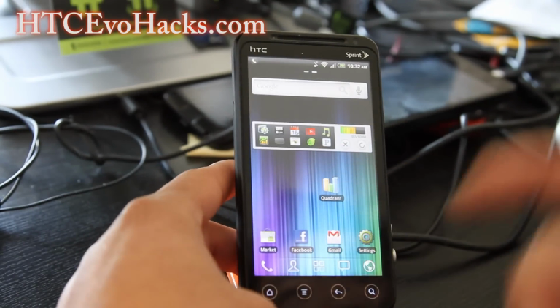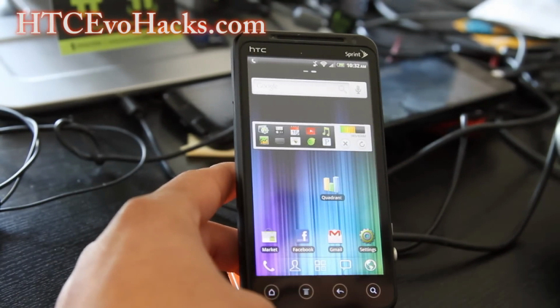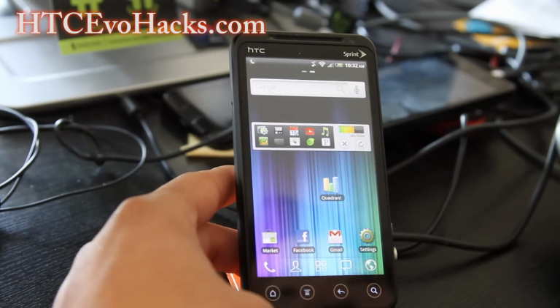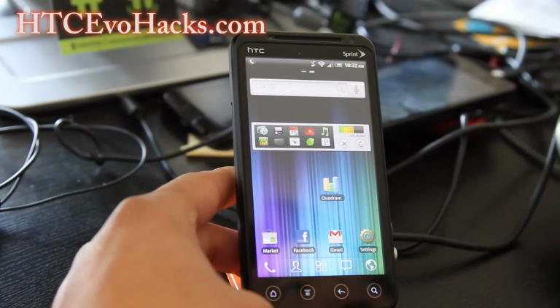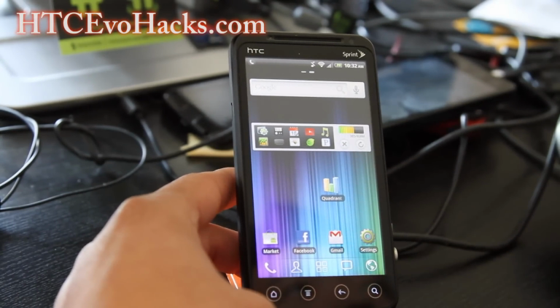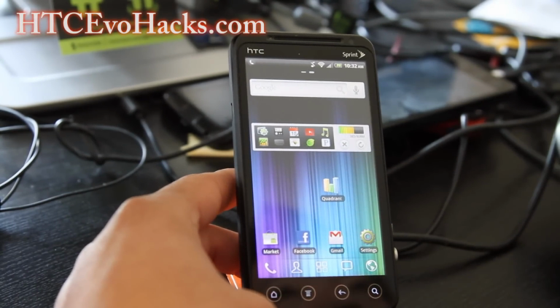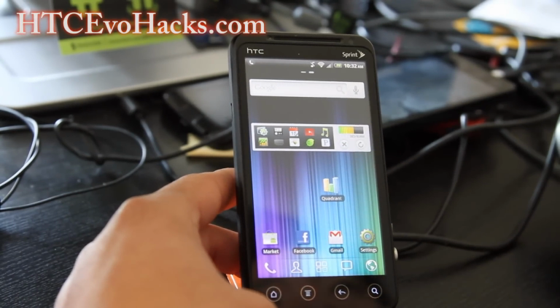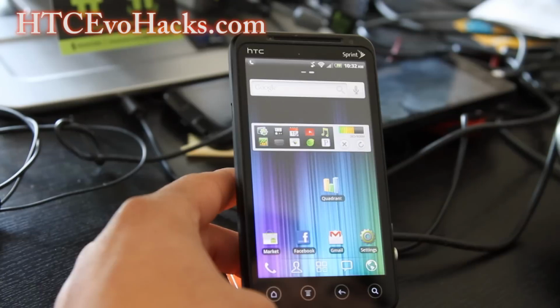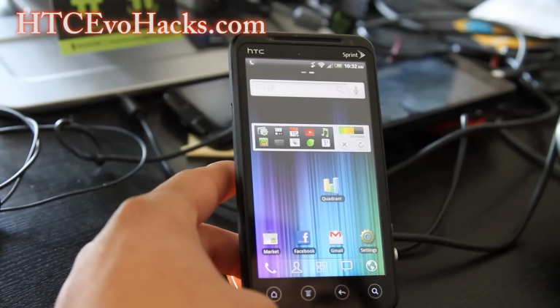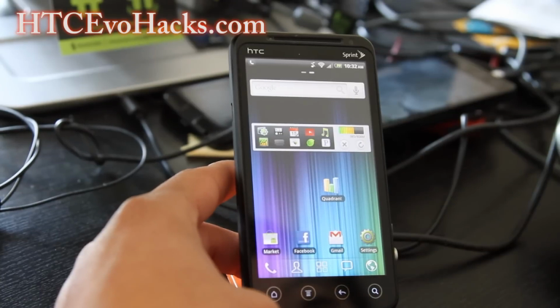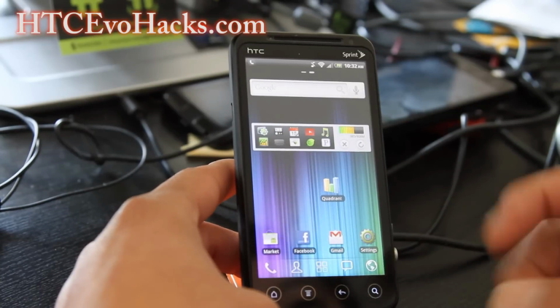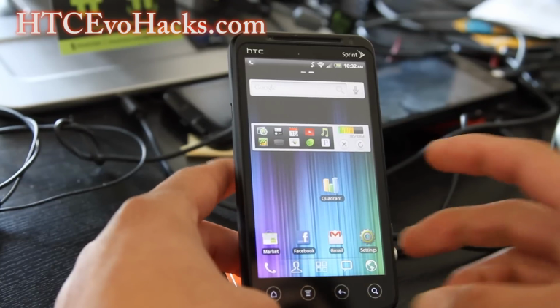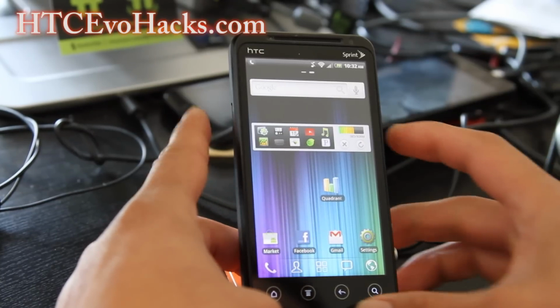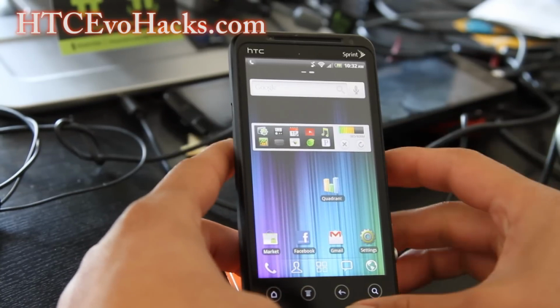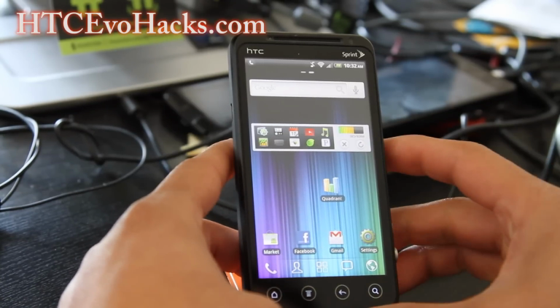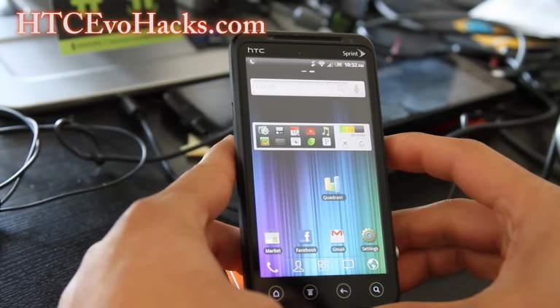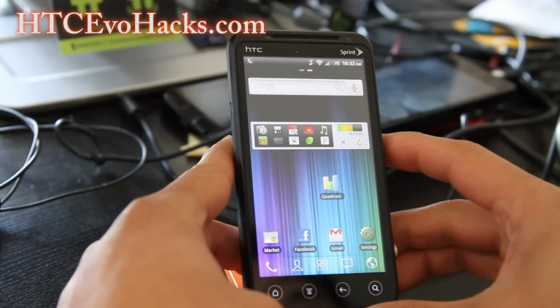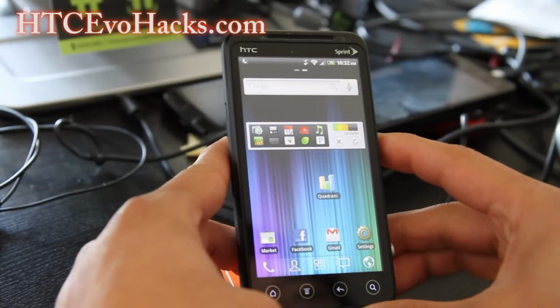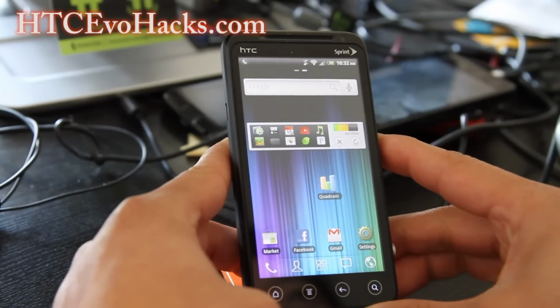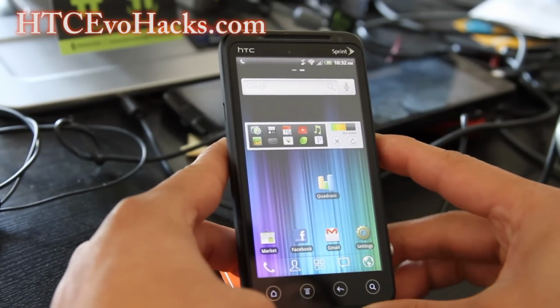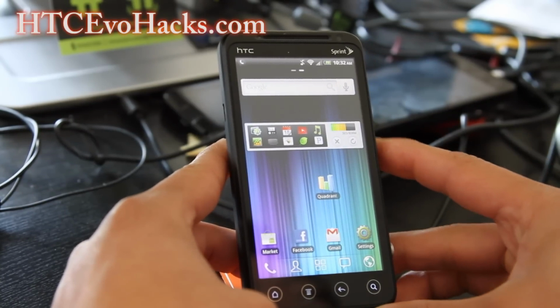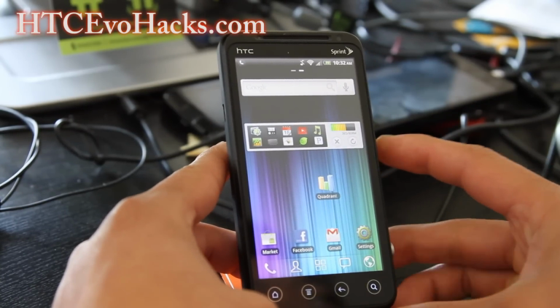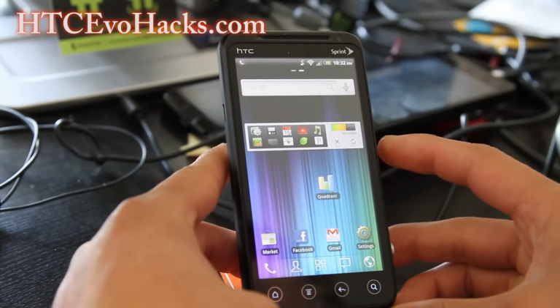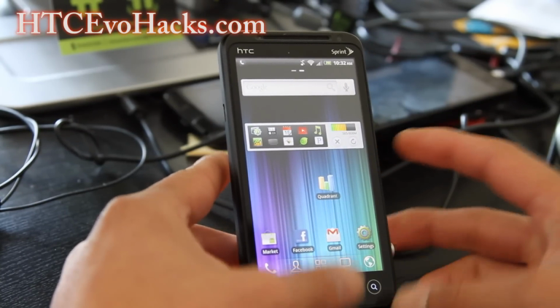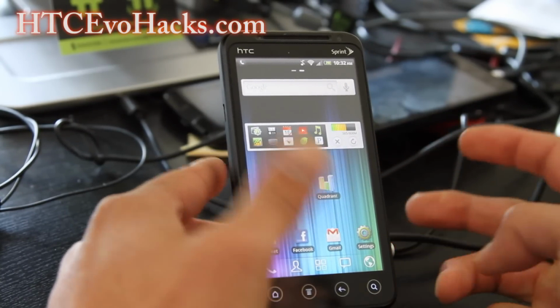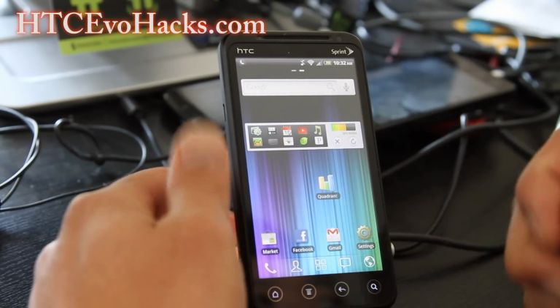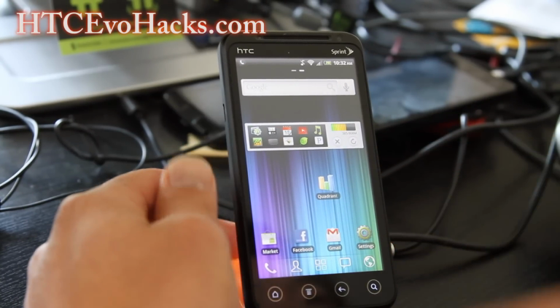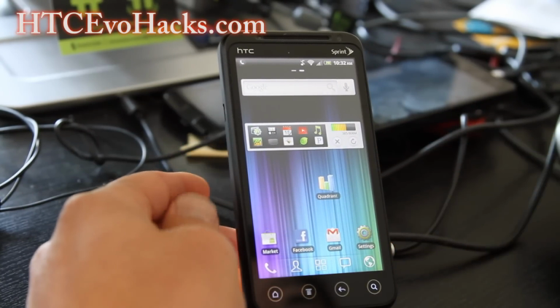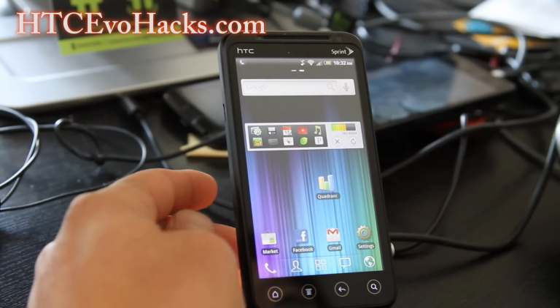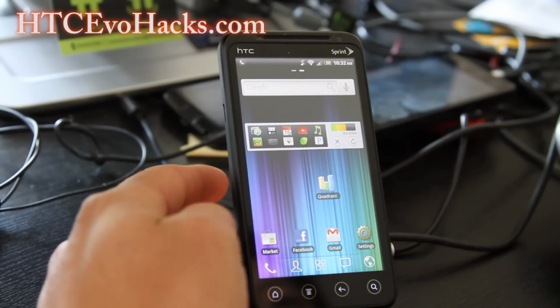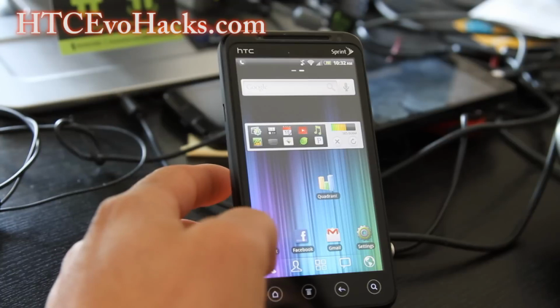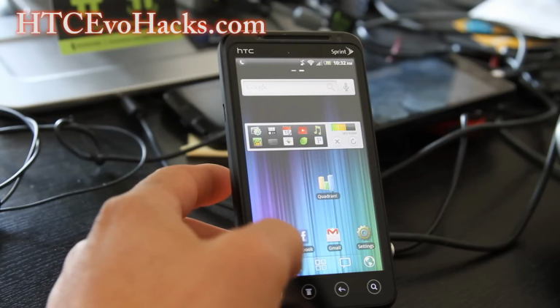As for Quadrant scores, I'm not getting anything super special — only around 2500 or a bit above — but it's not bad.